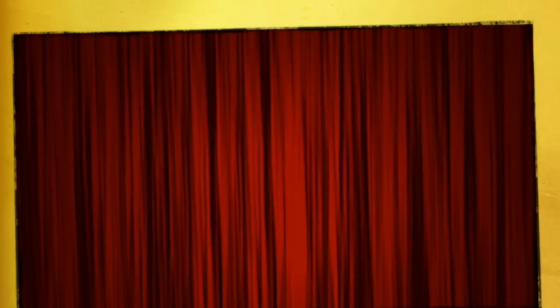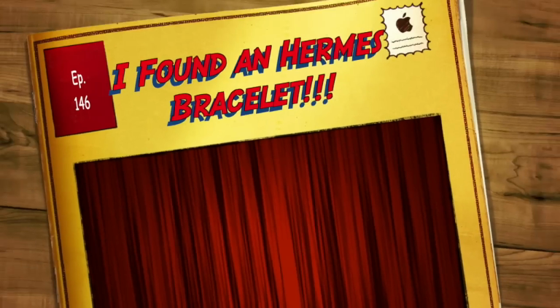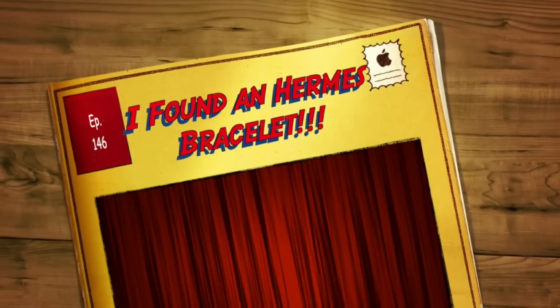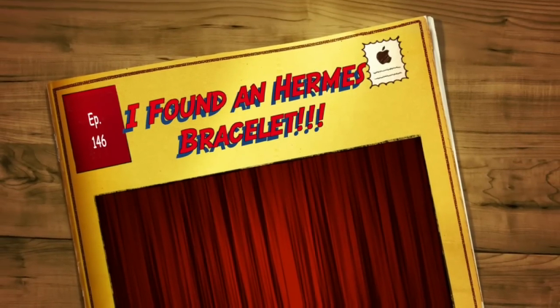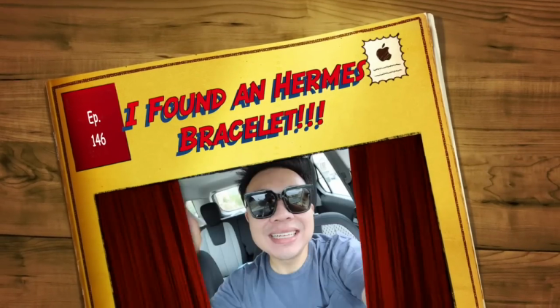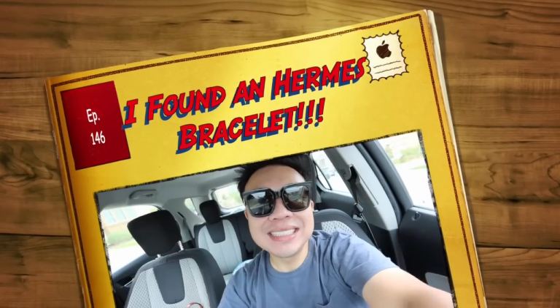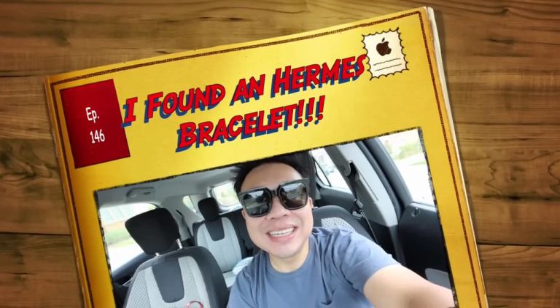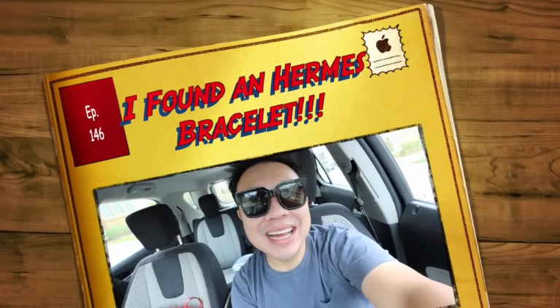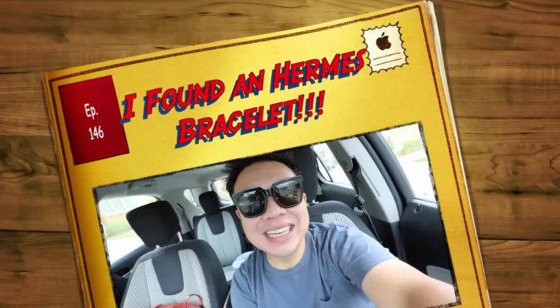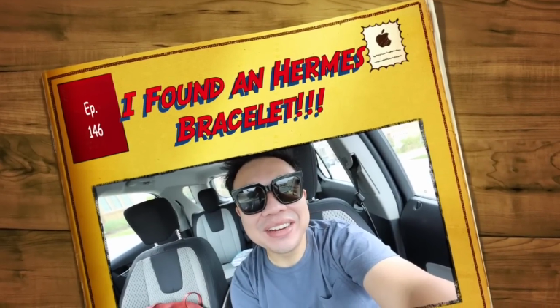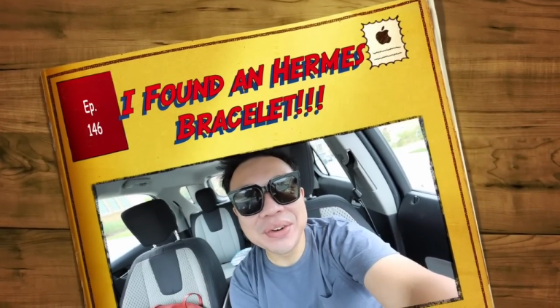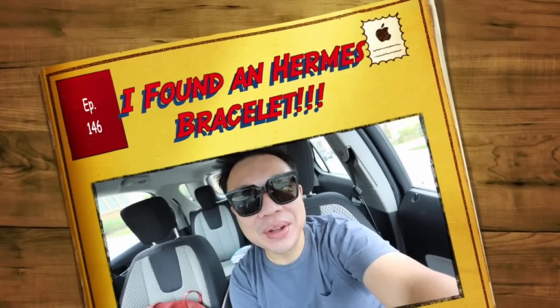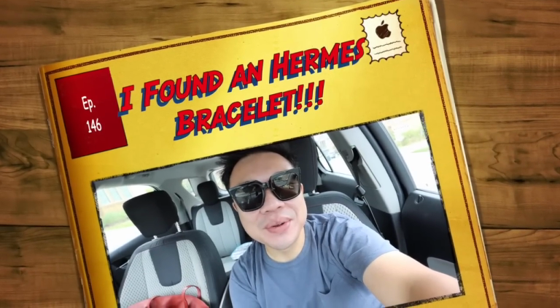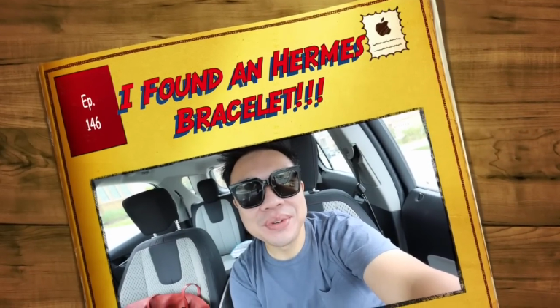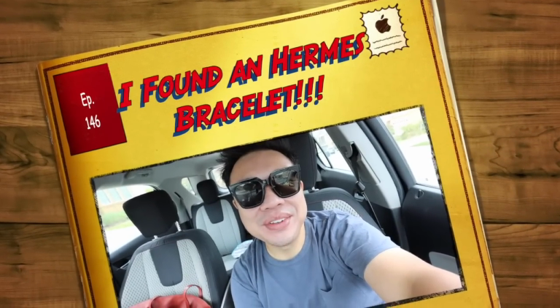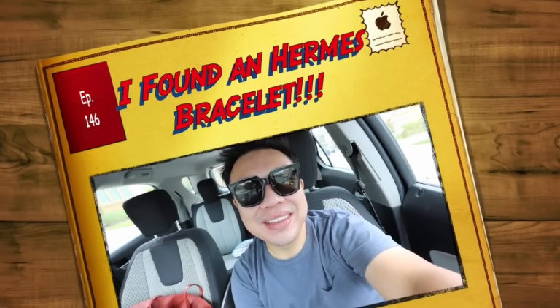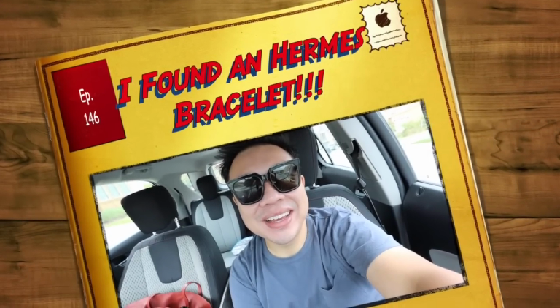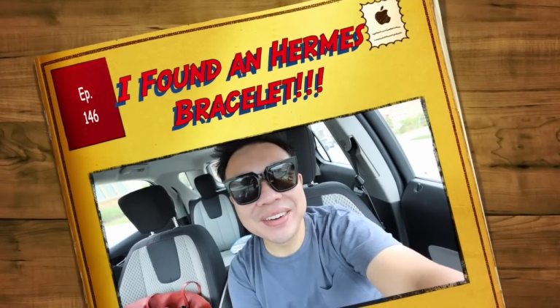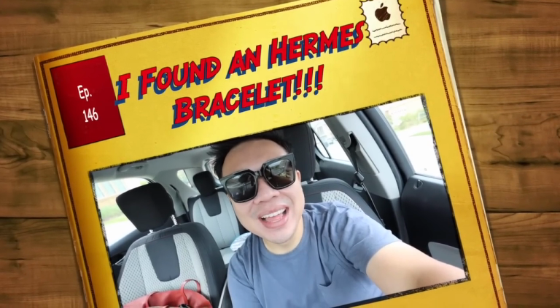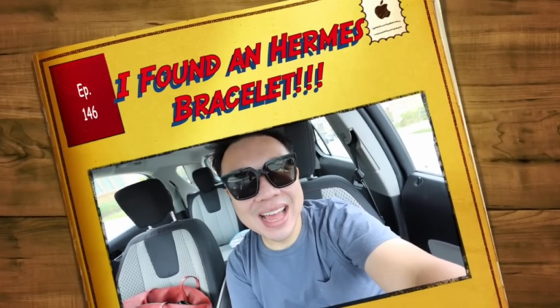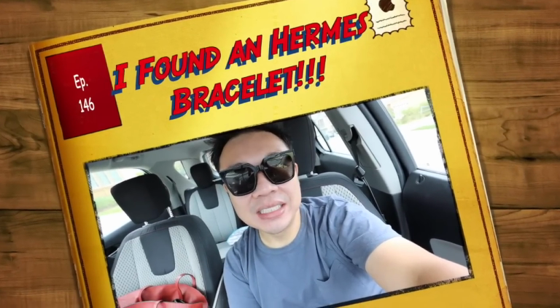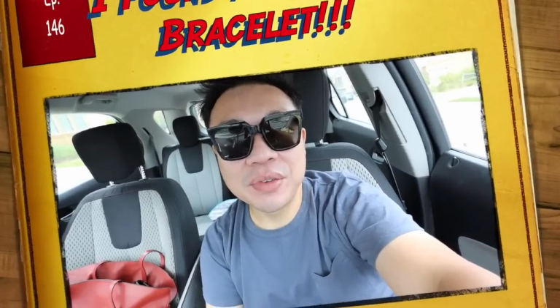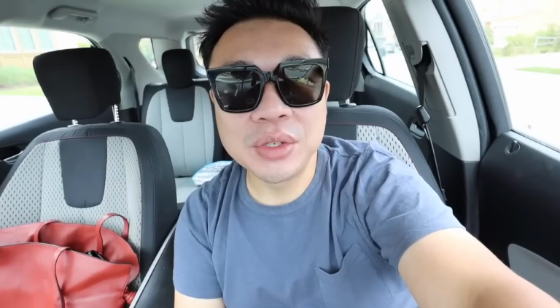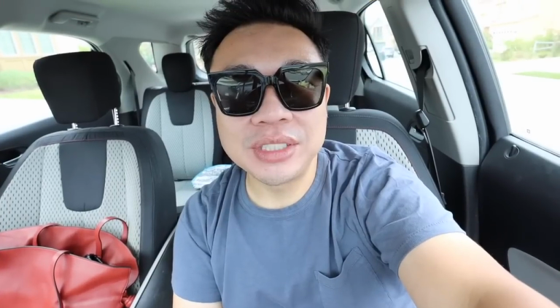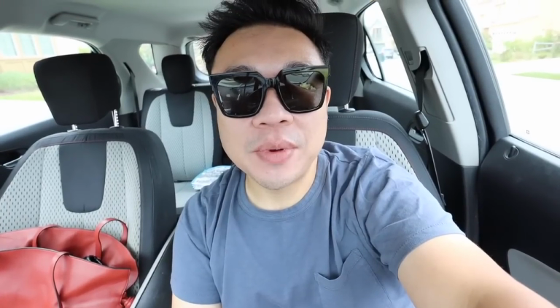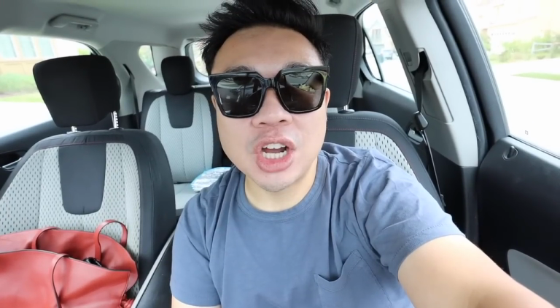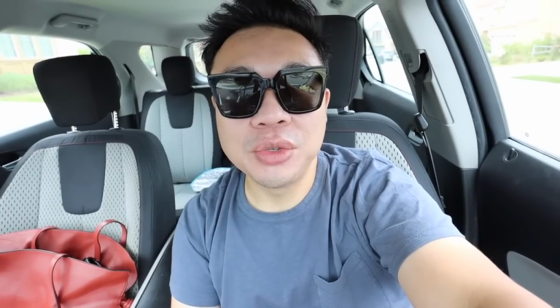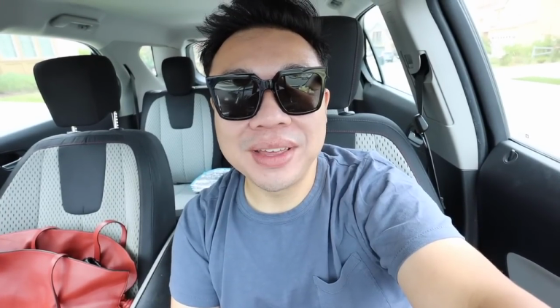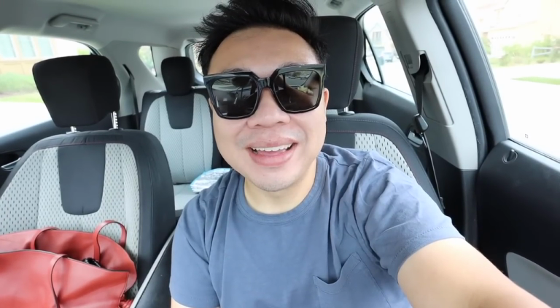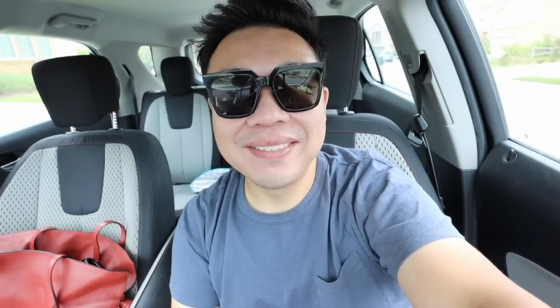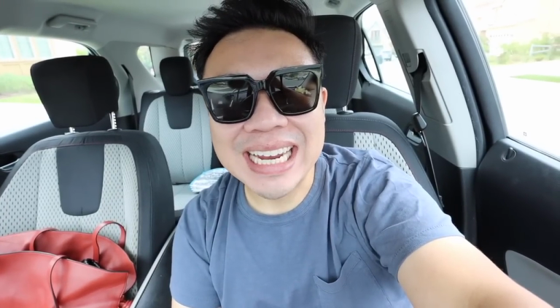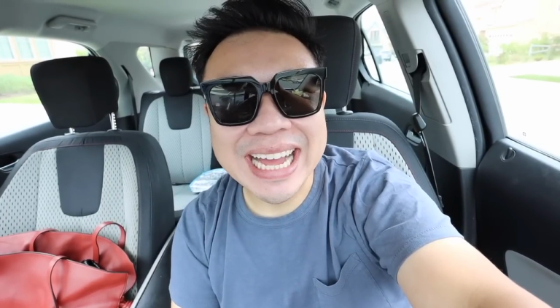Greetings and salutations you guys, Hayden here. Welcome to a new video. How's everyone doing today? We're all doing fantastic.